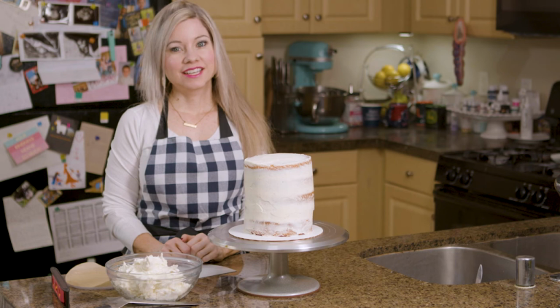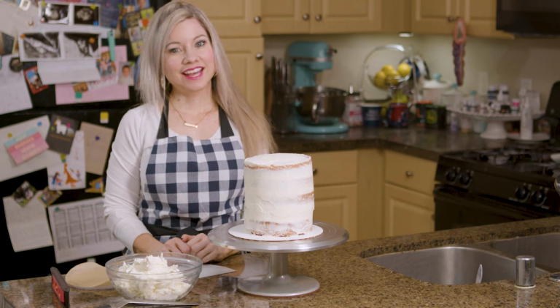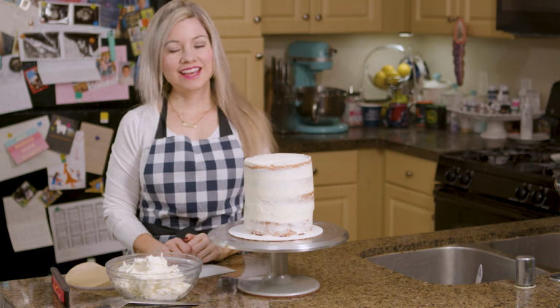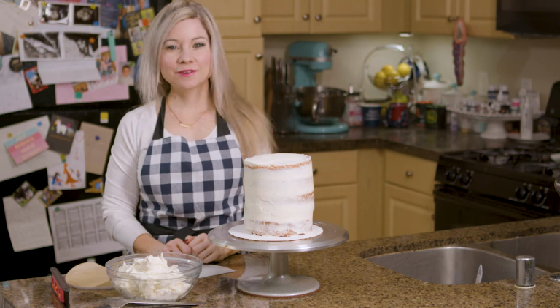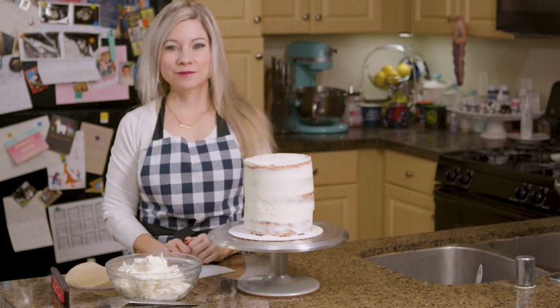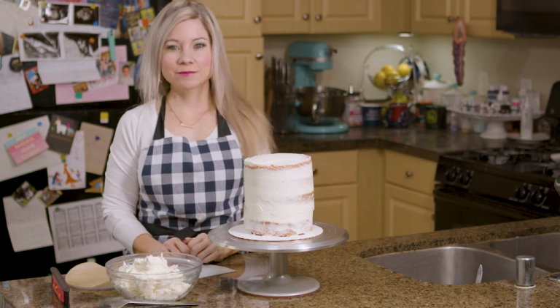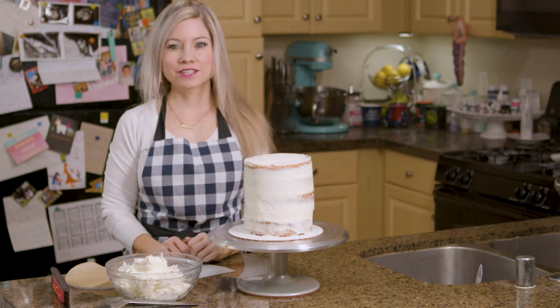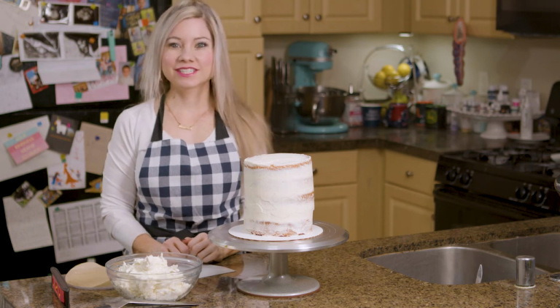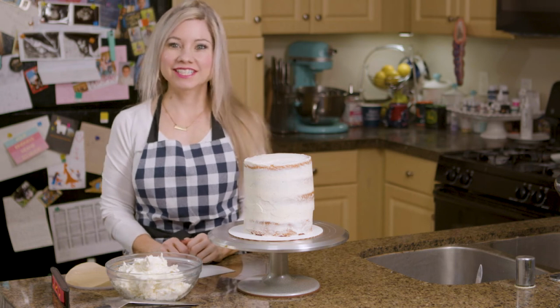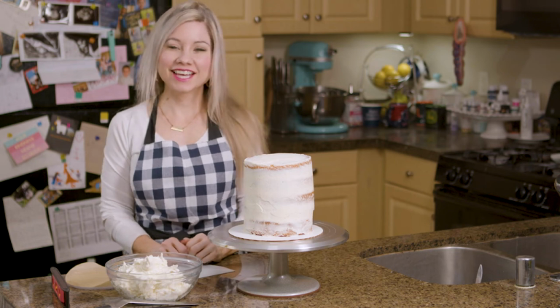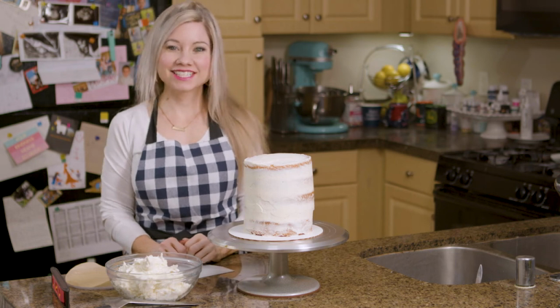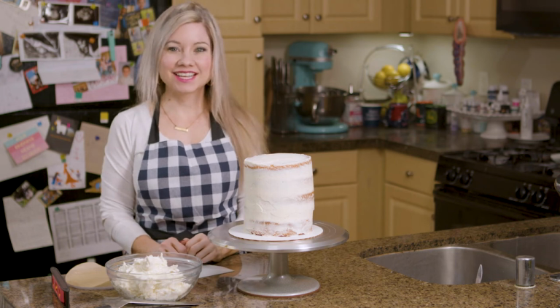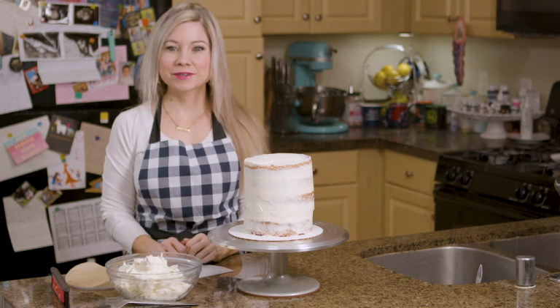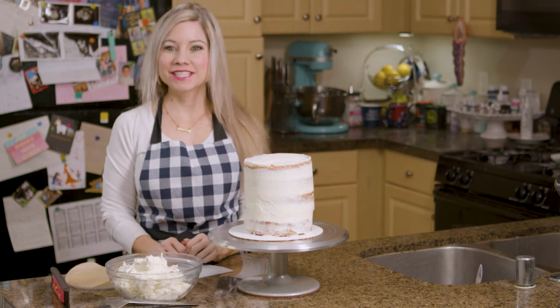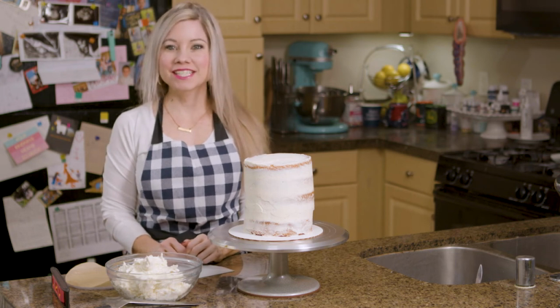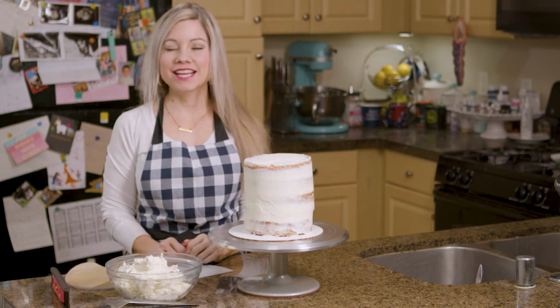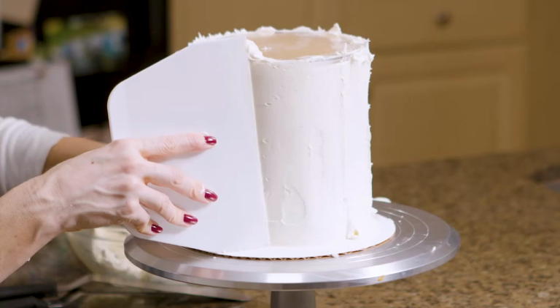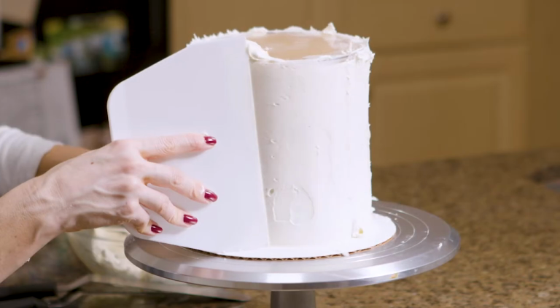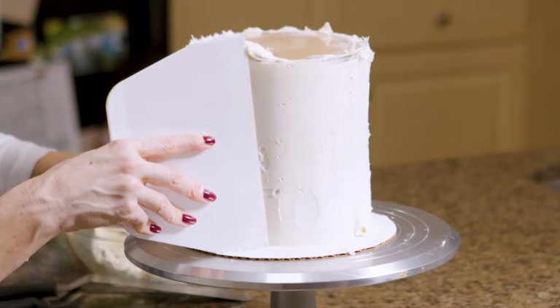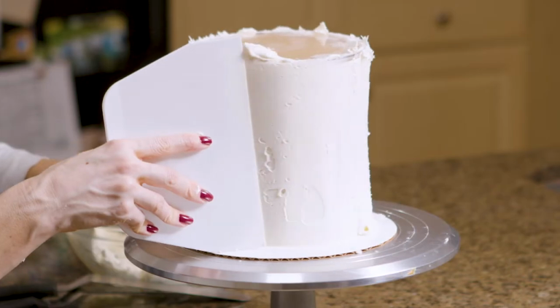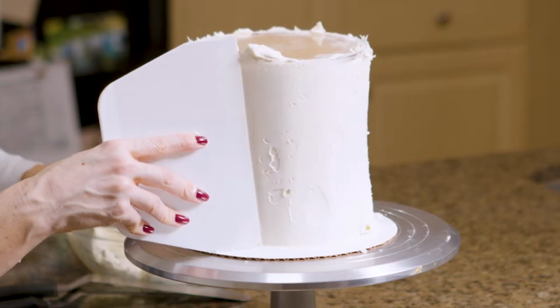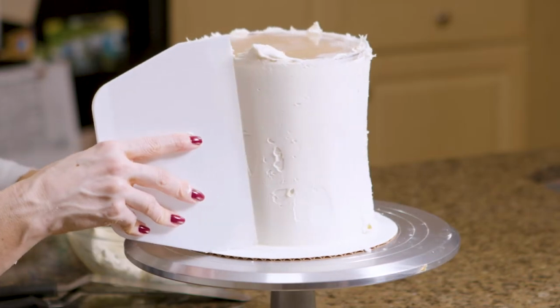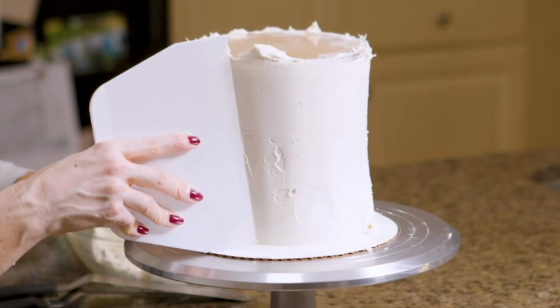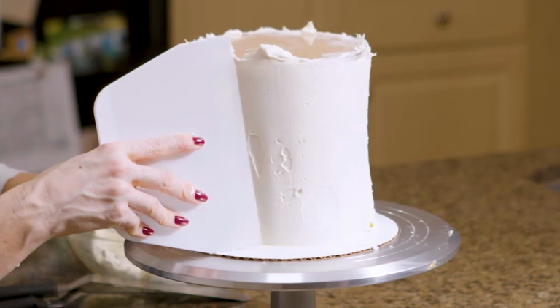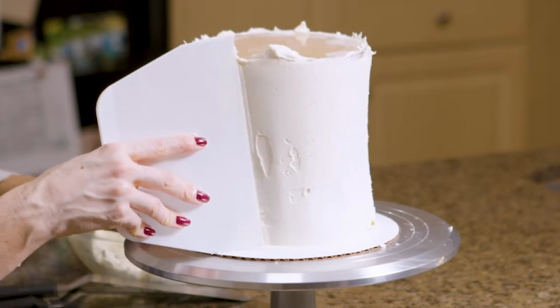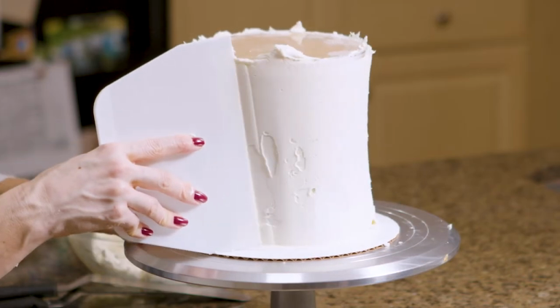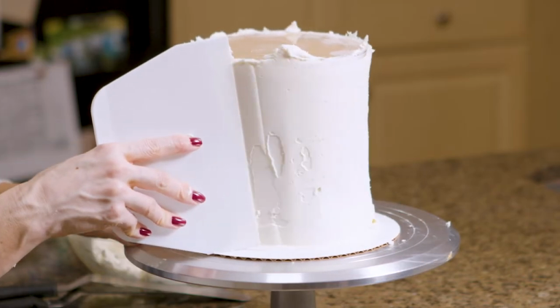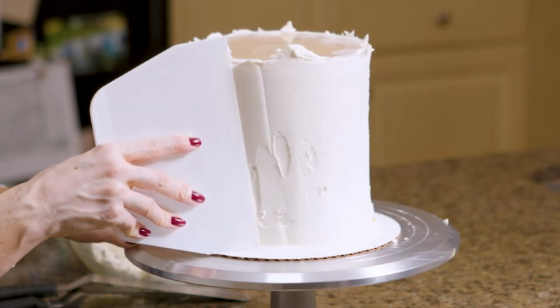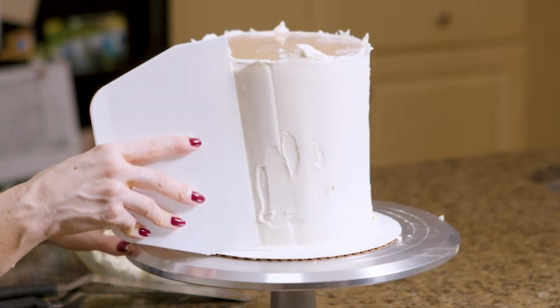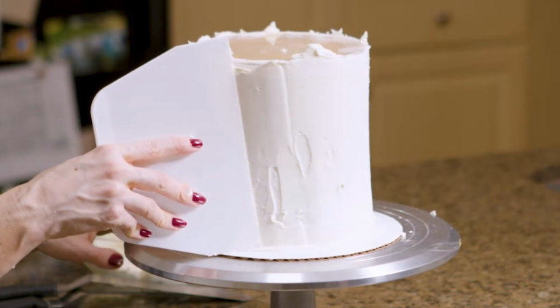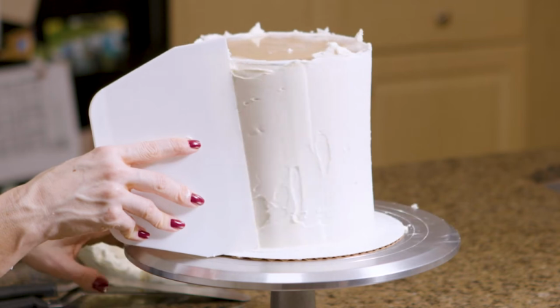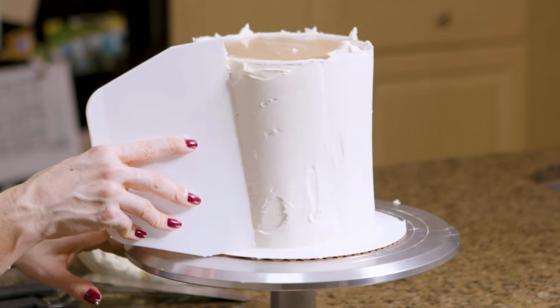Hey everyone, welcome to Christina Cakesit. I'm Christina and today I'm showing you how to use an acrylic cake disc.